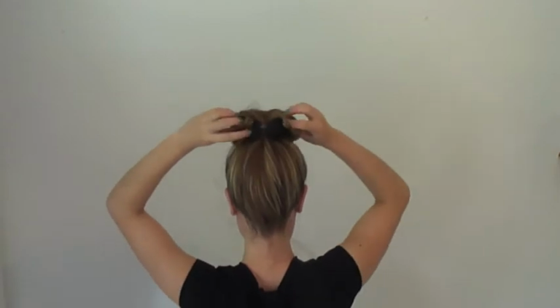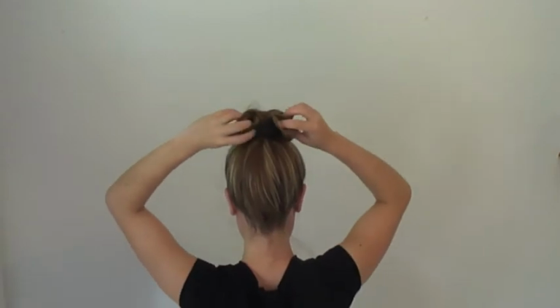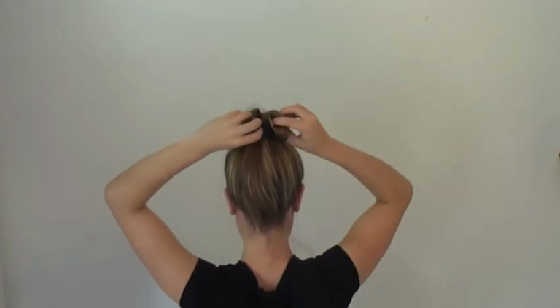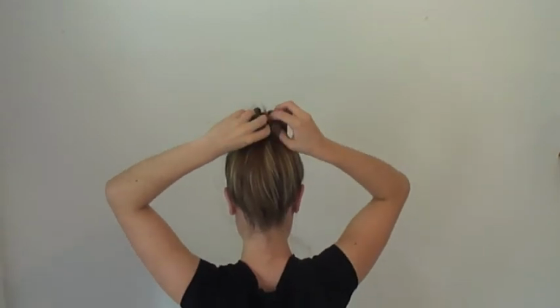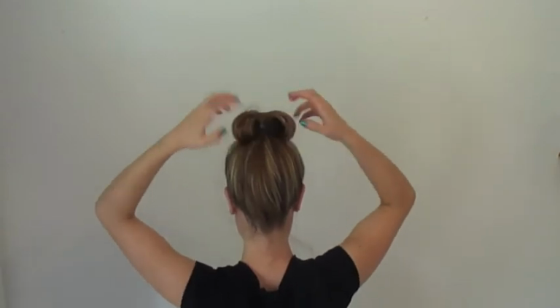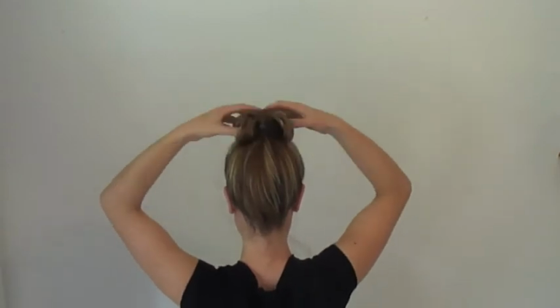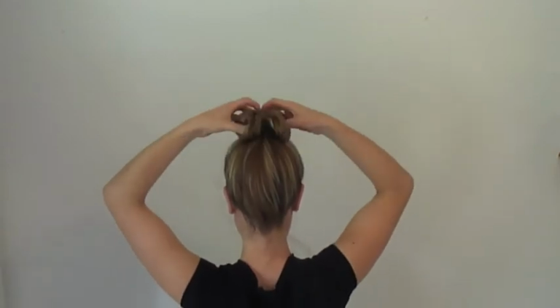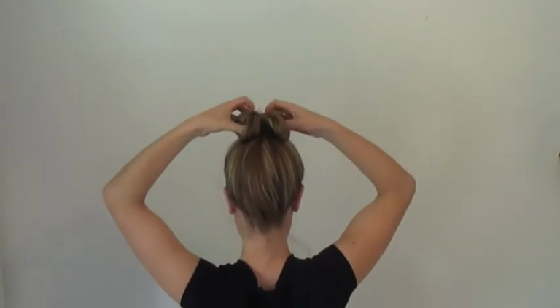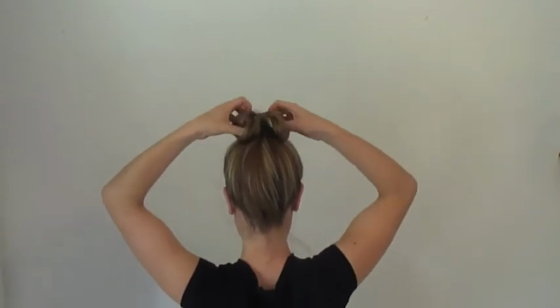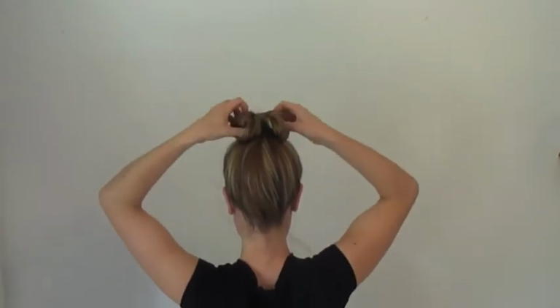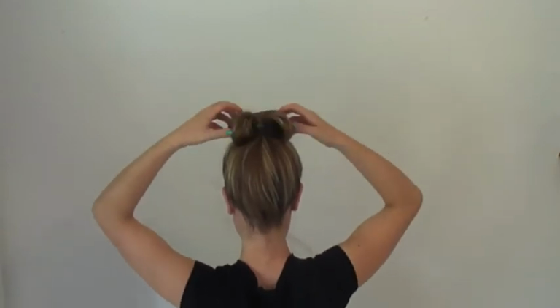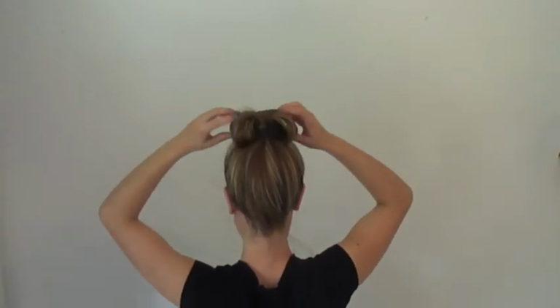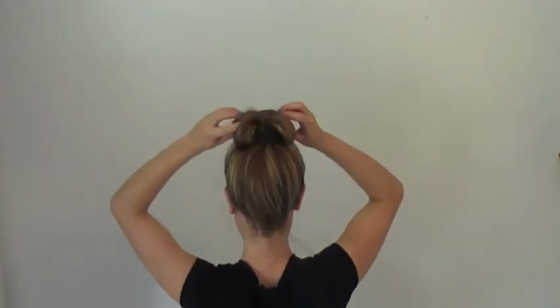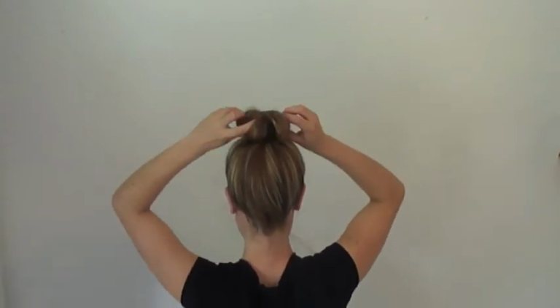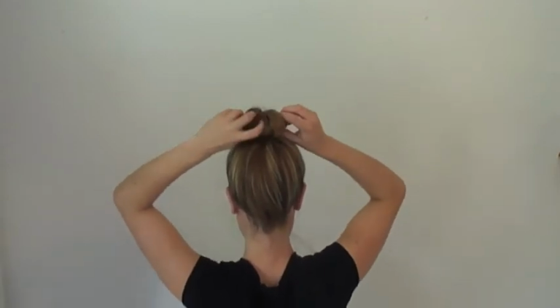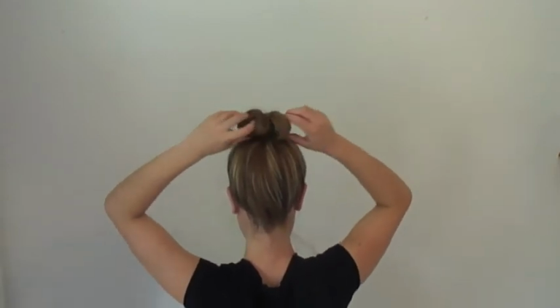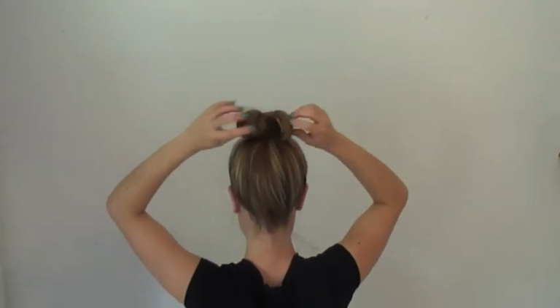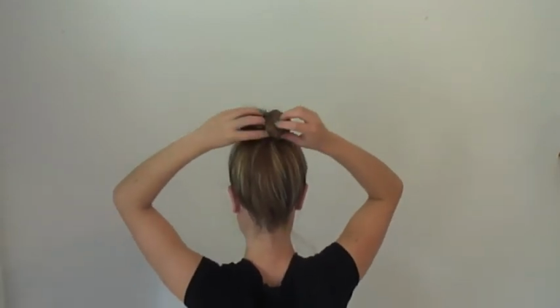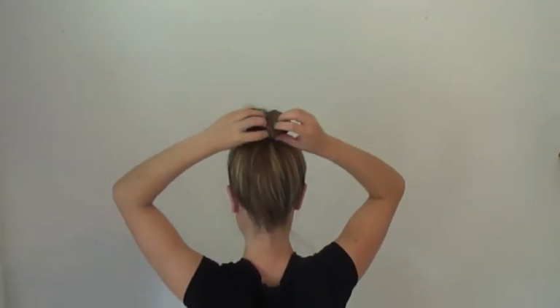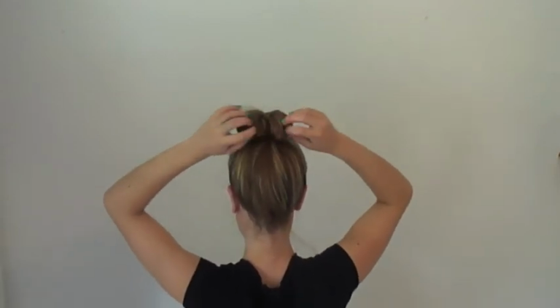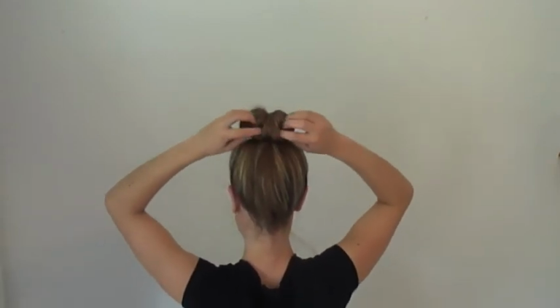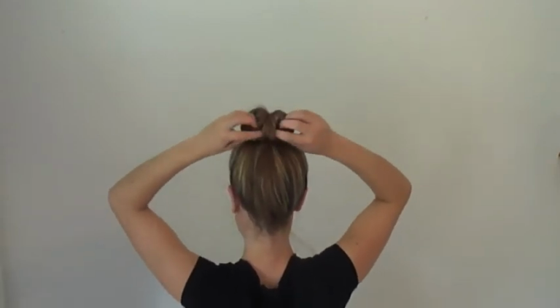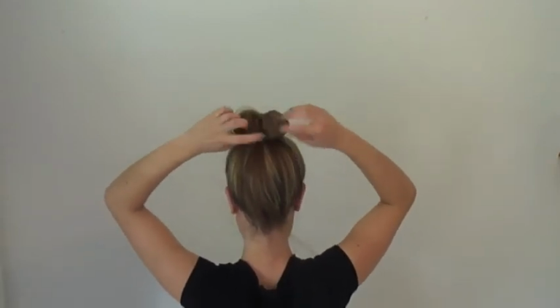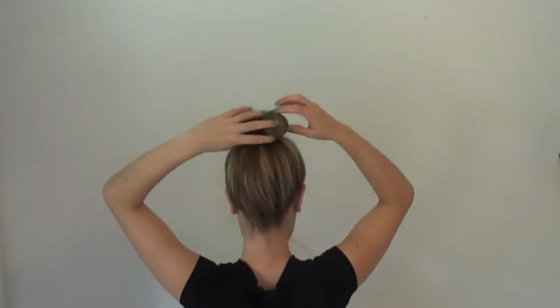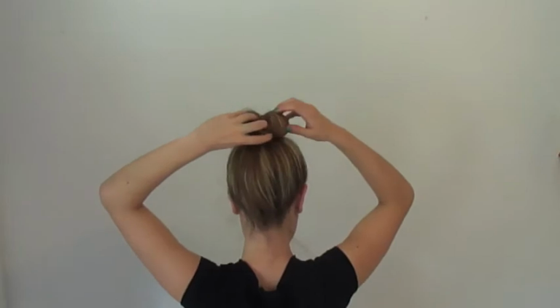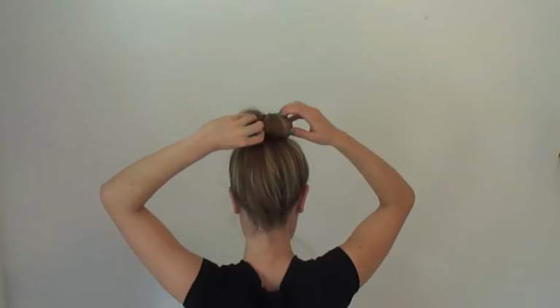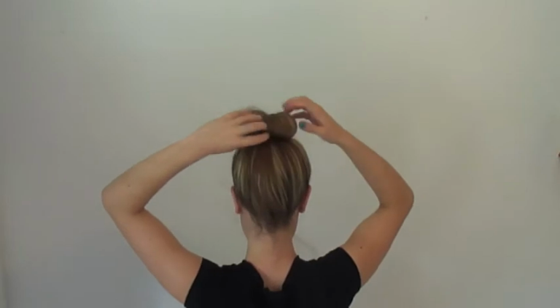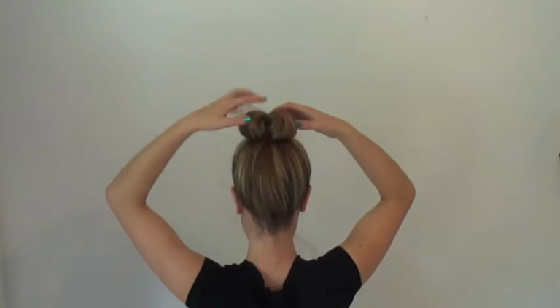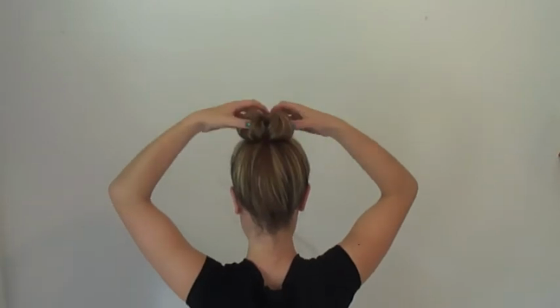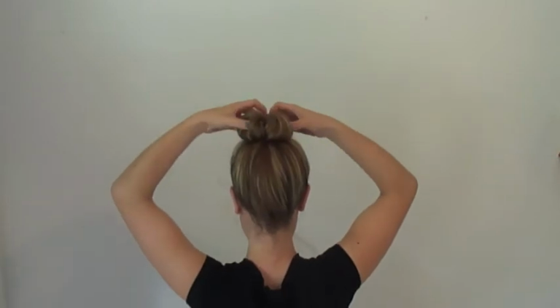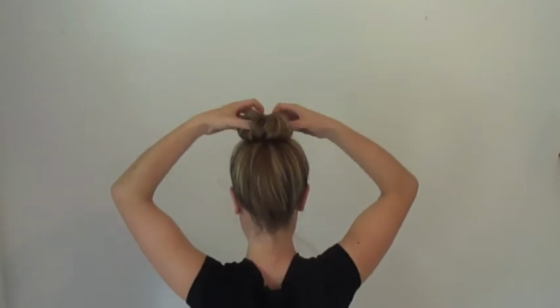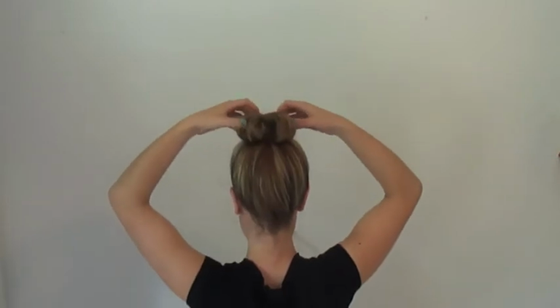You're then going to take the hair and reposition it towards the back of the head. Make sure that you're covering up all of the bun enhancer.